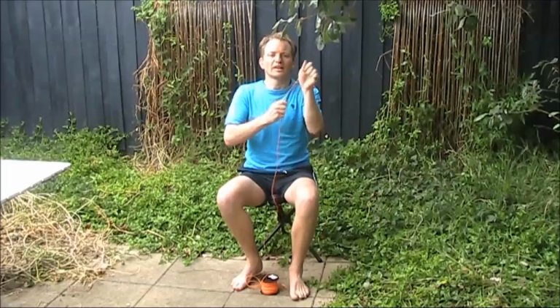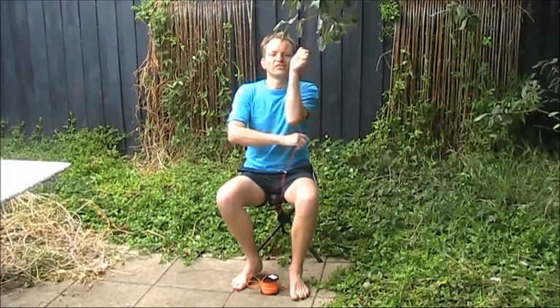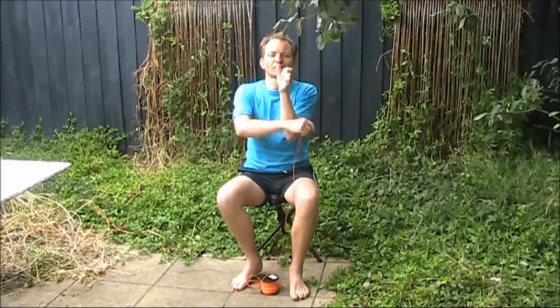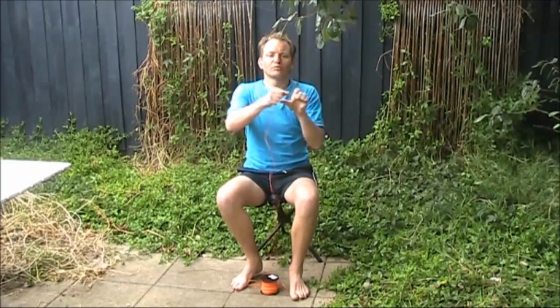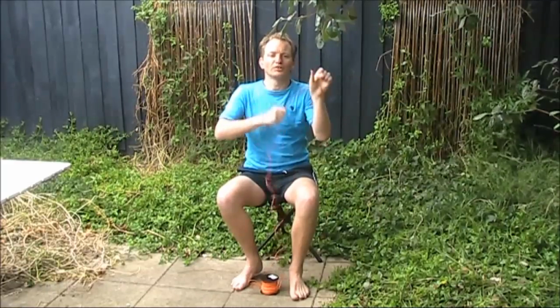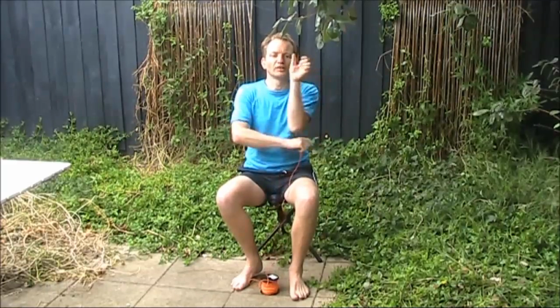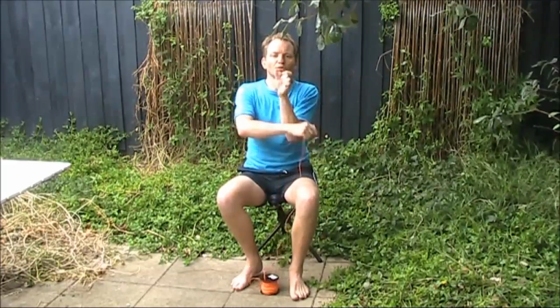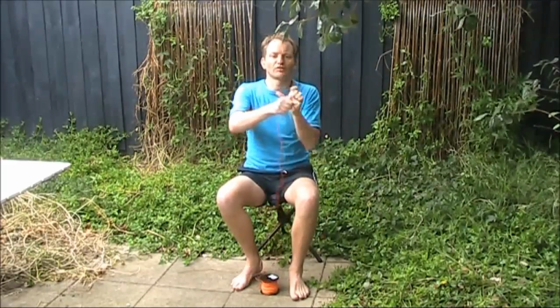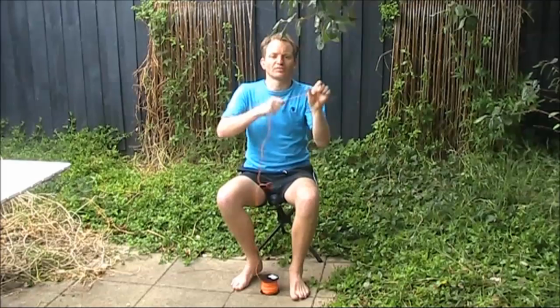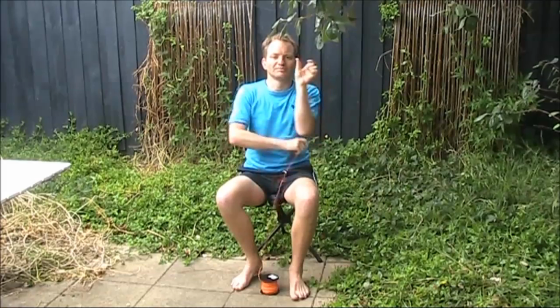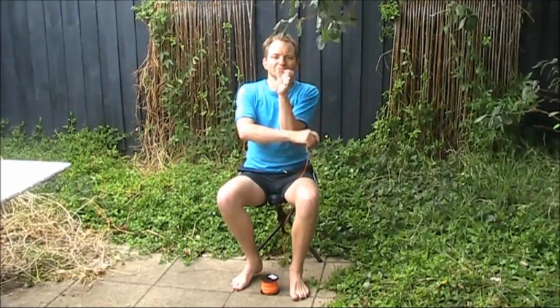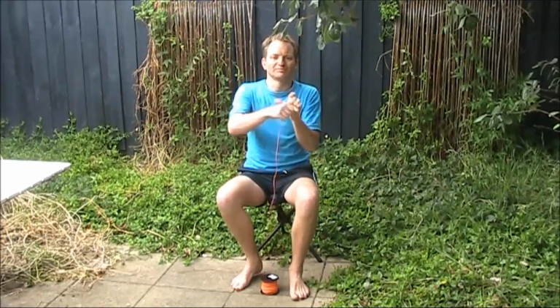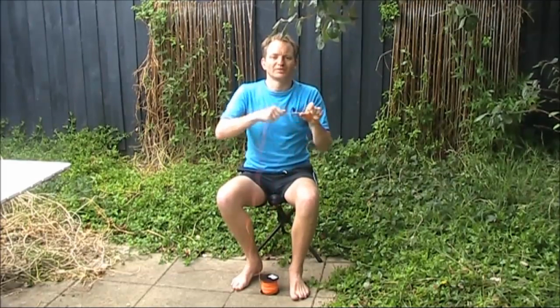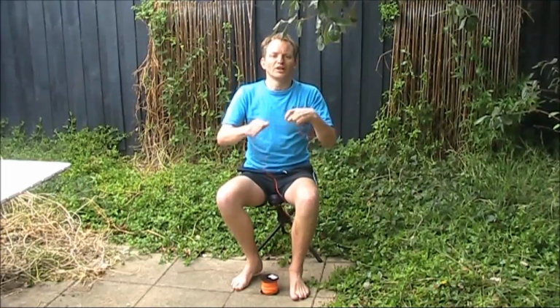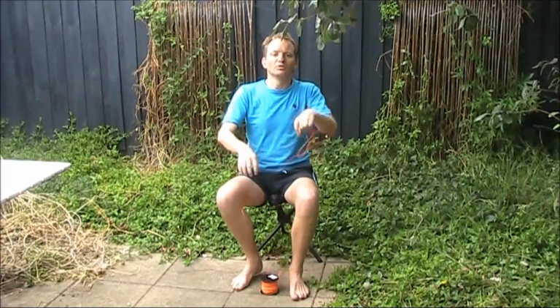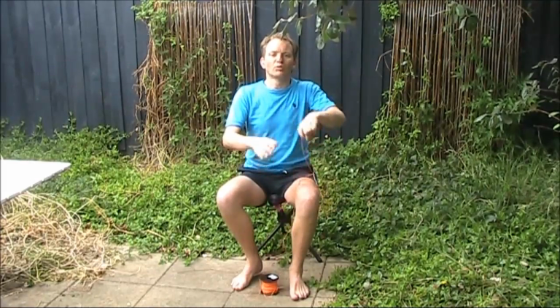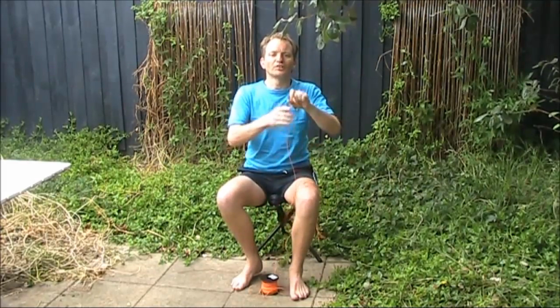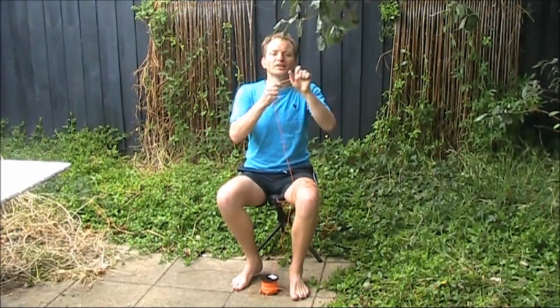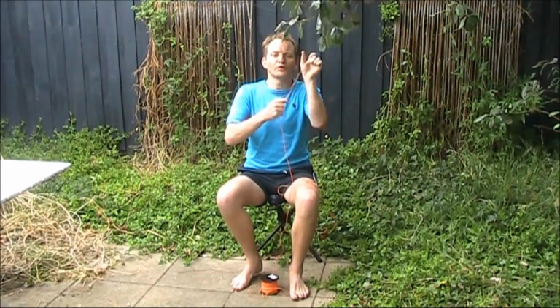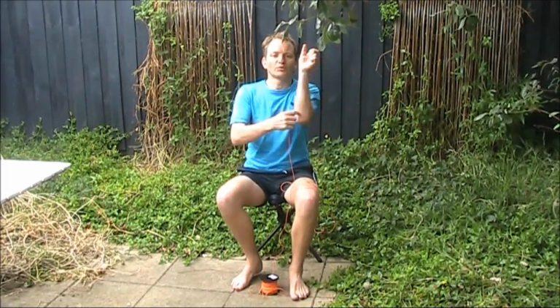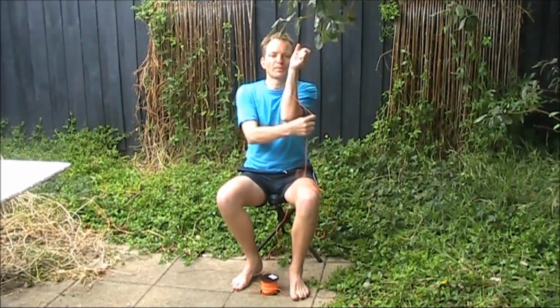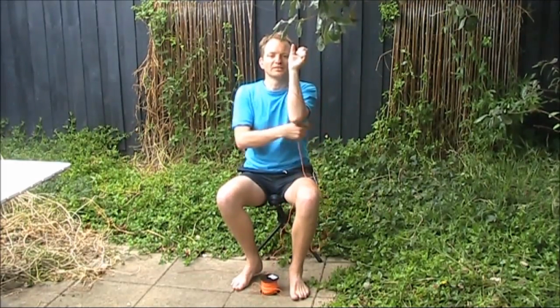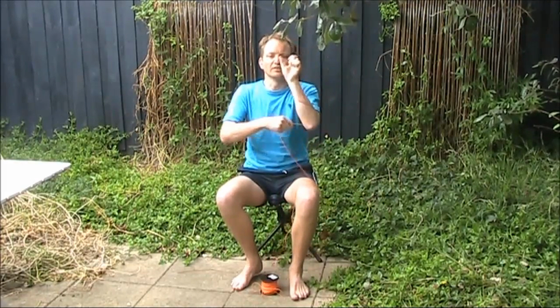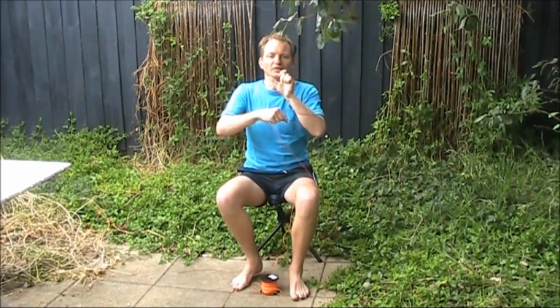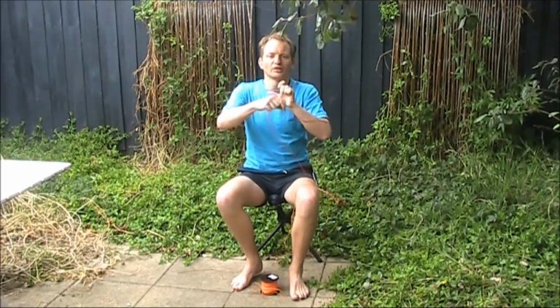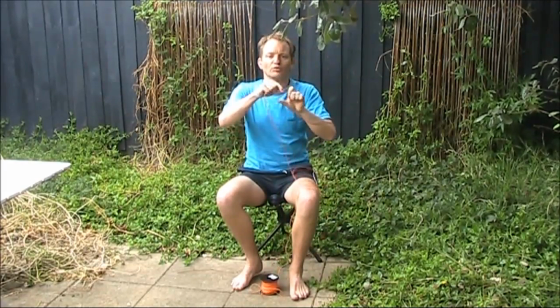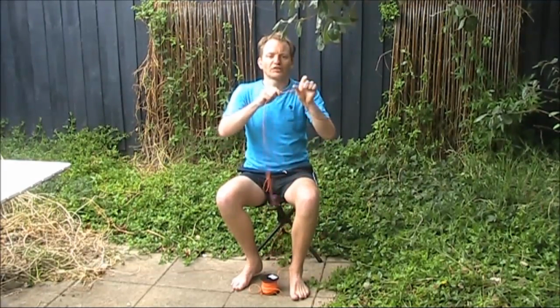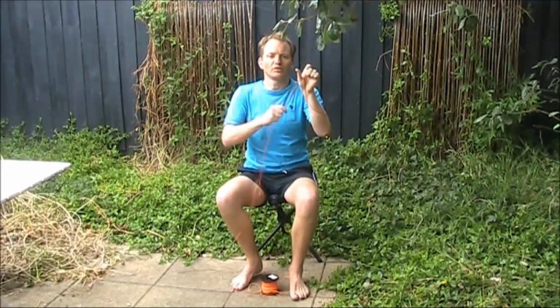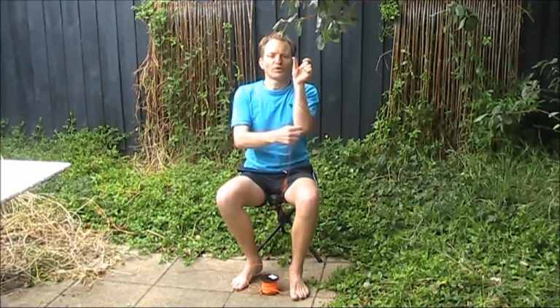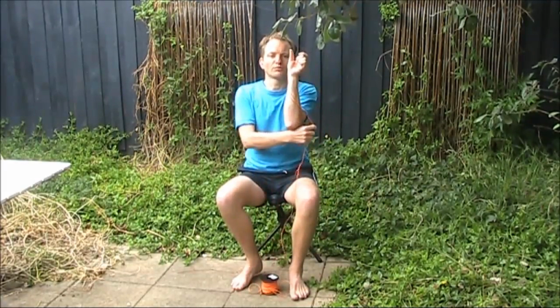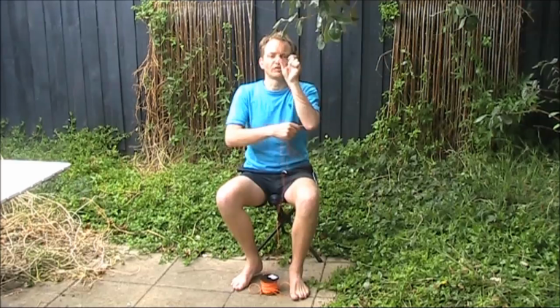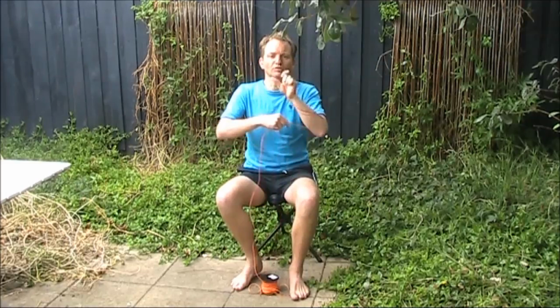Instead of winding like this, you would wind in a figure-eight pattern, crossing with every turn.